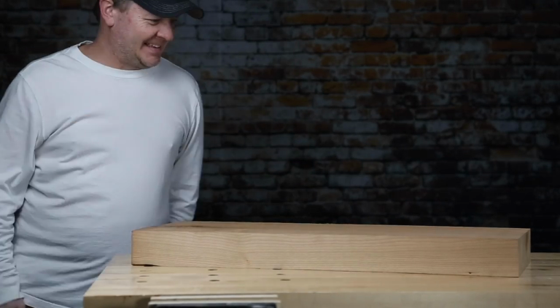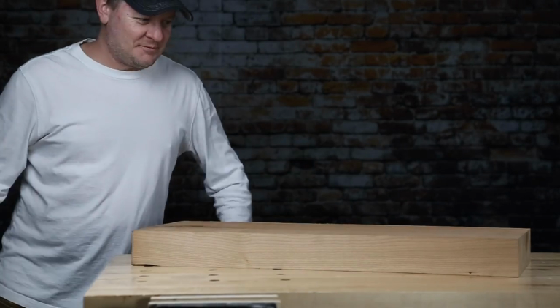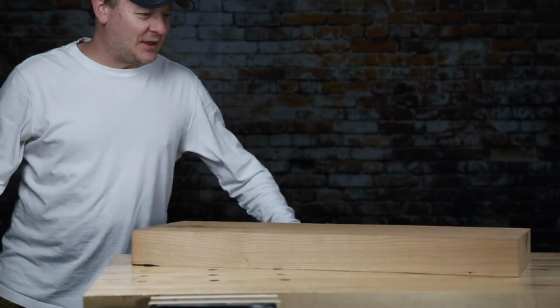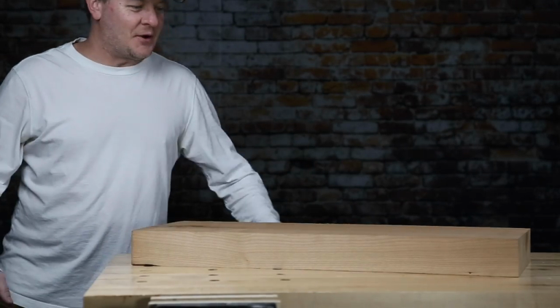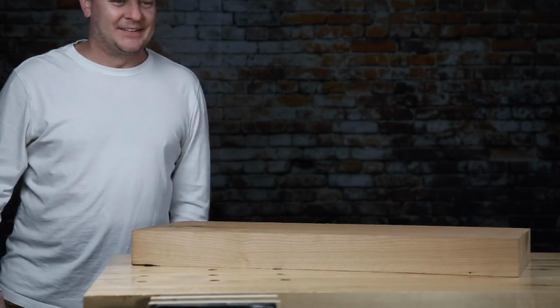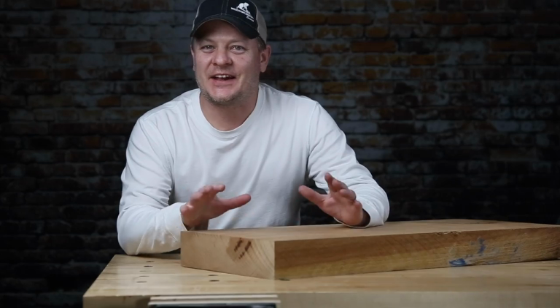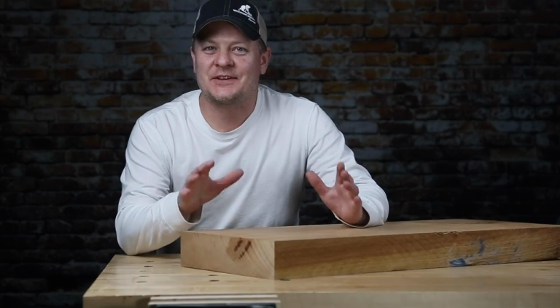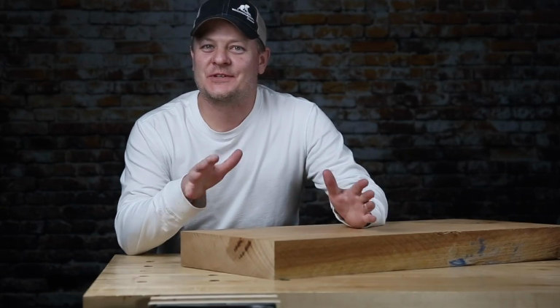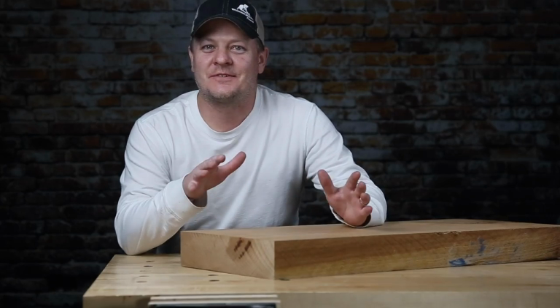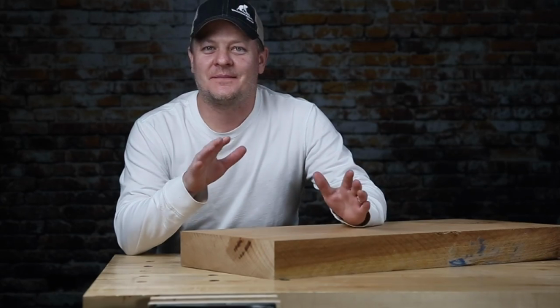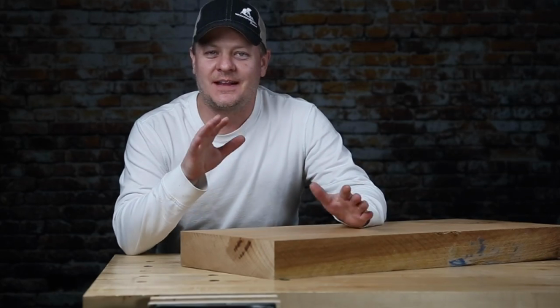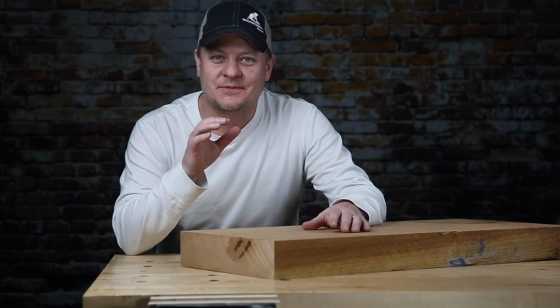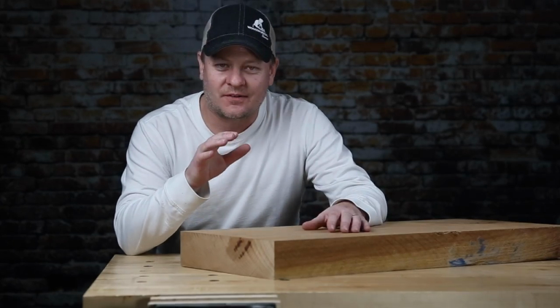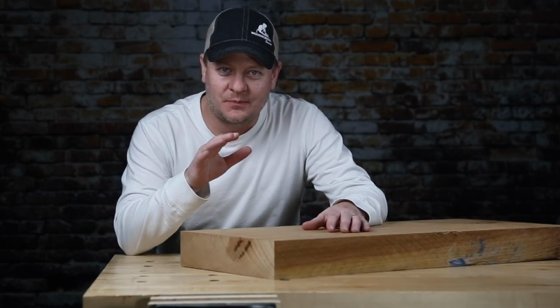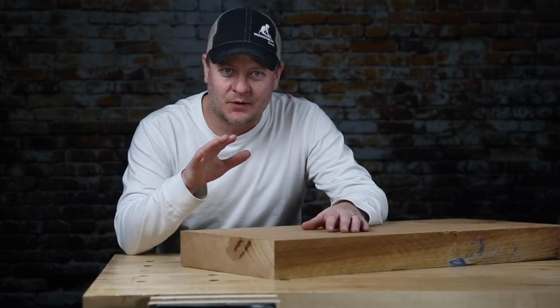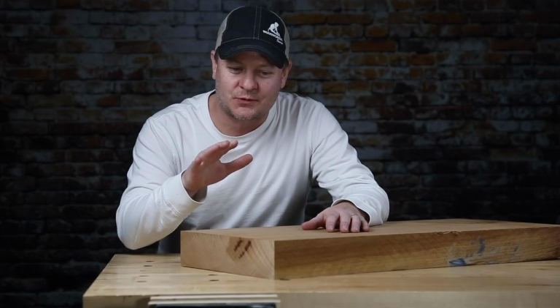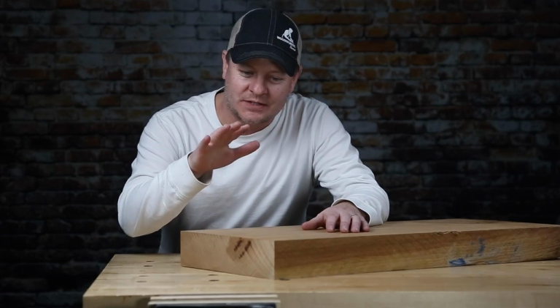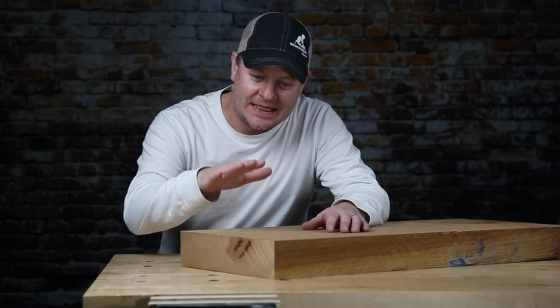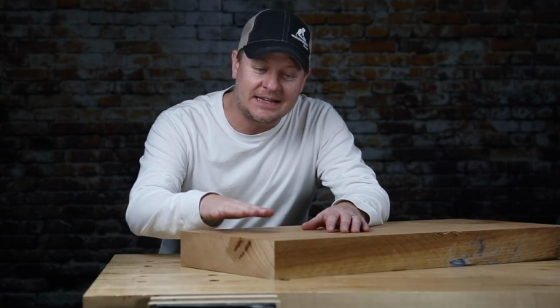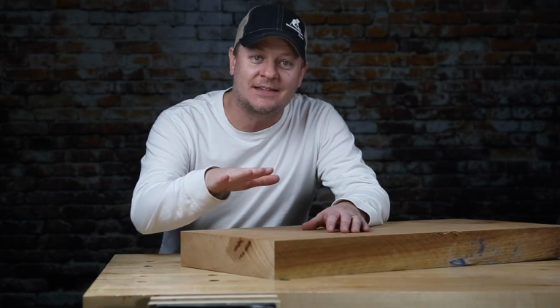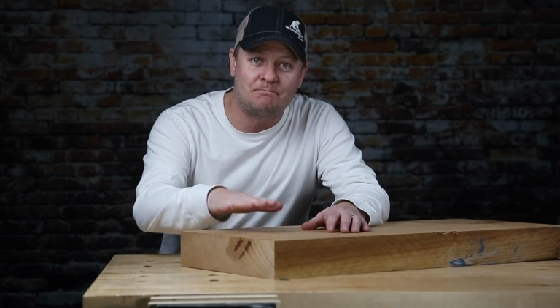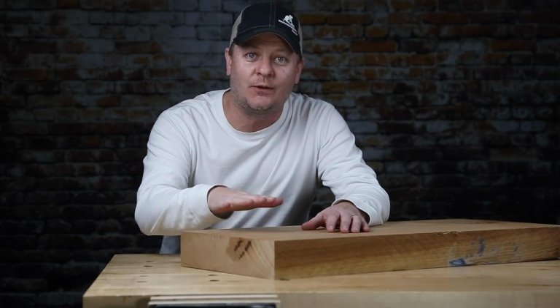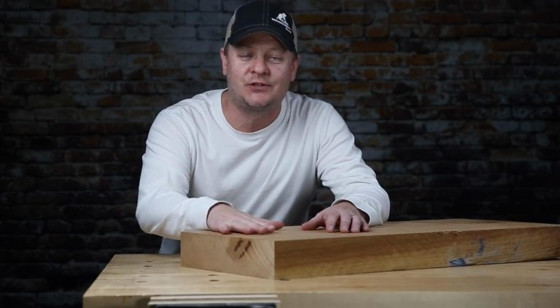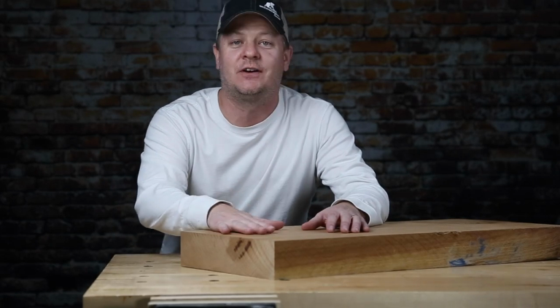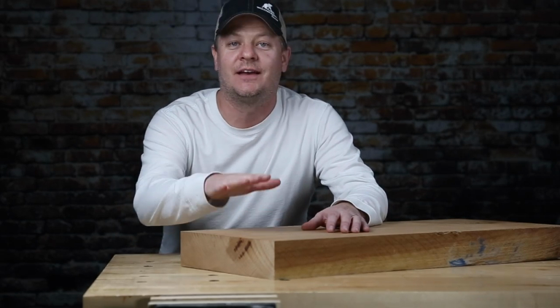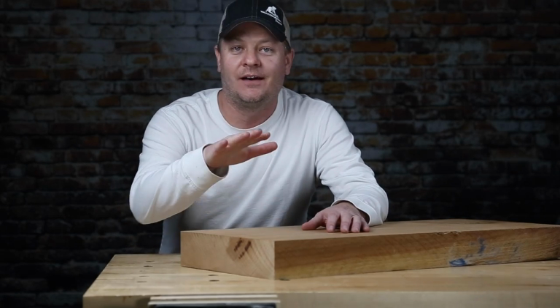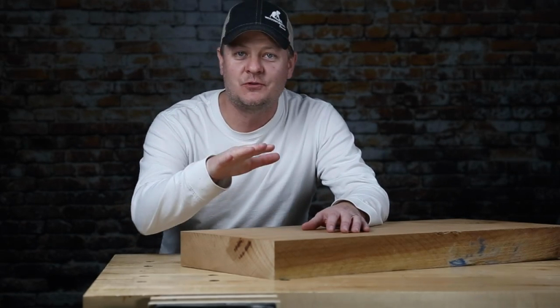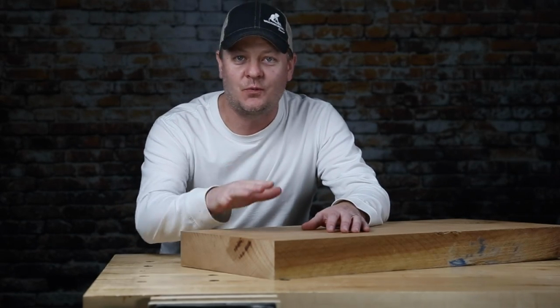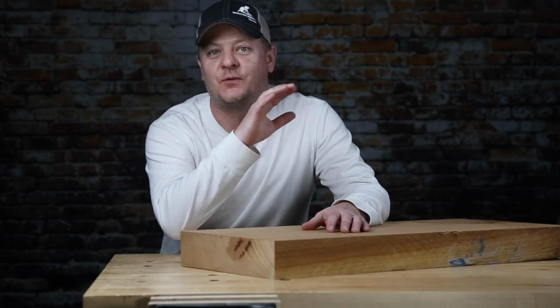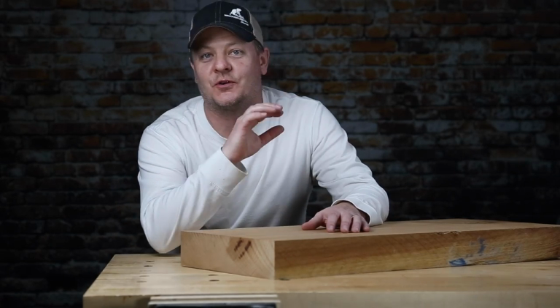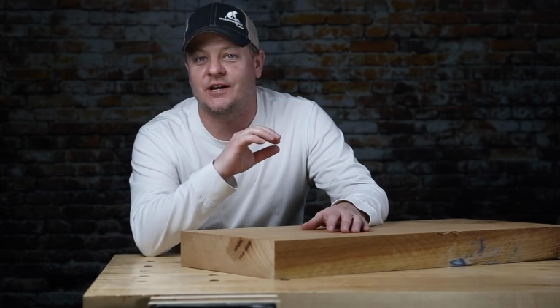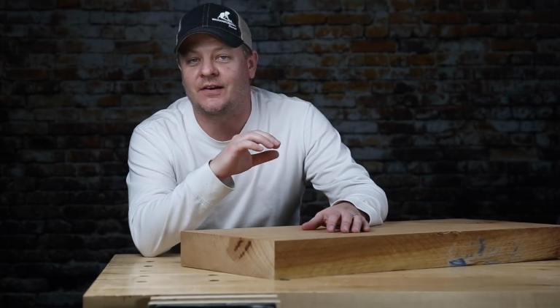Hey you guys, what's going on? My name is Mark from Woodworkers Source, and this is a big old chunk of 12 quarter cherry.